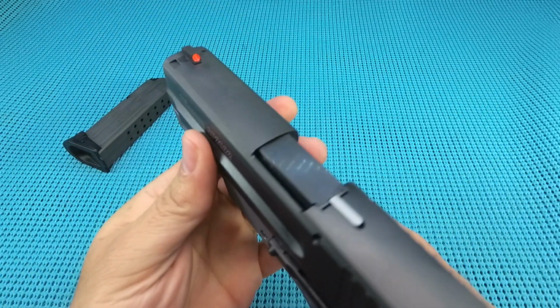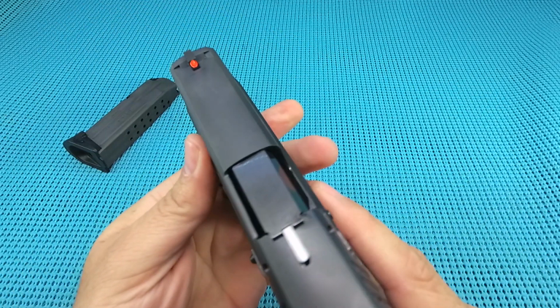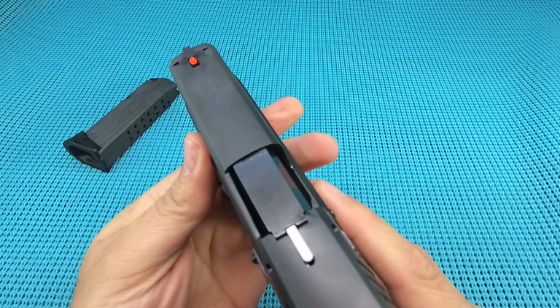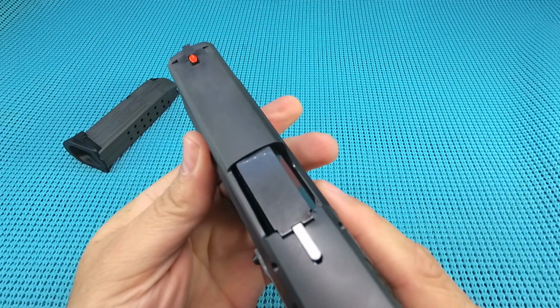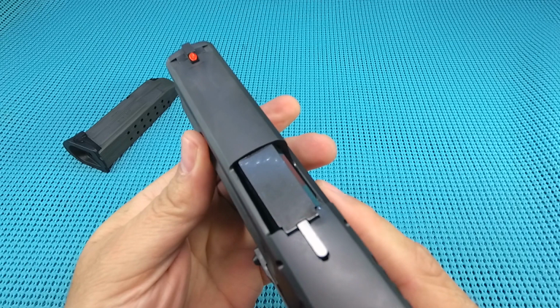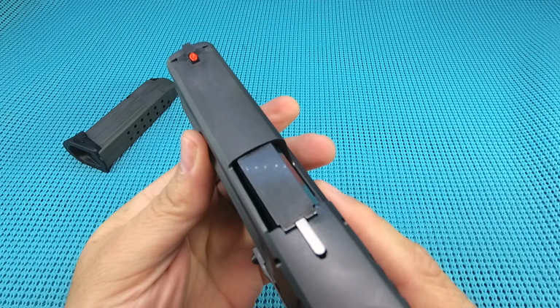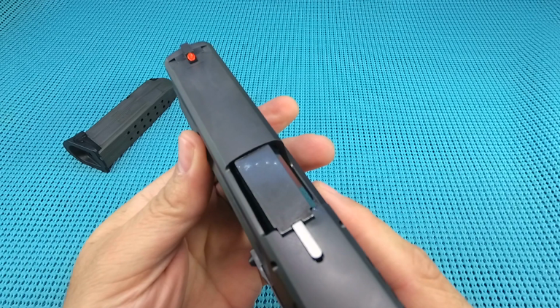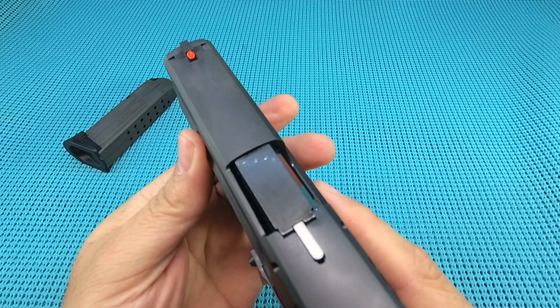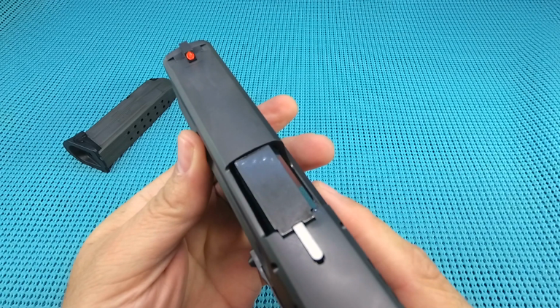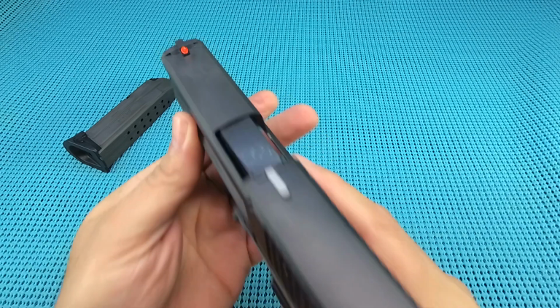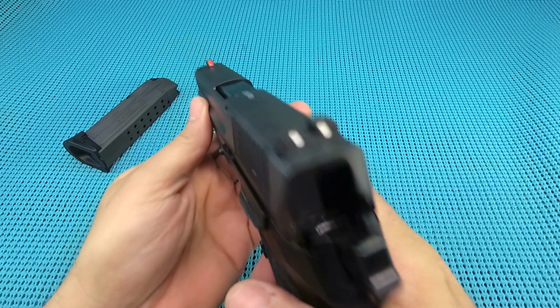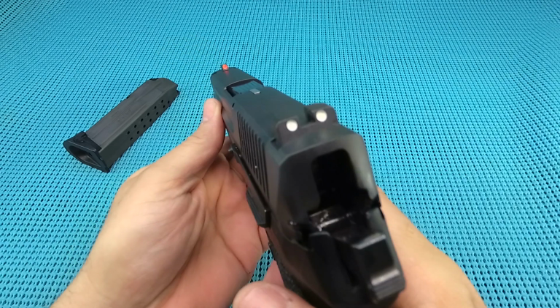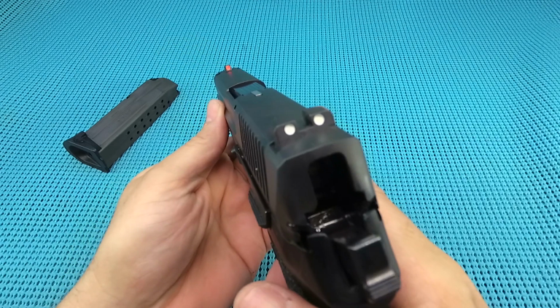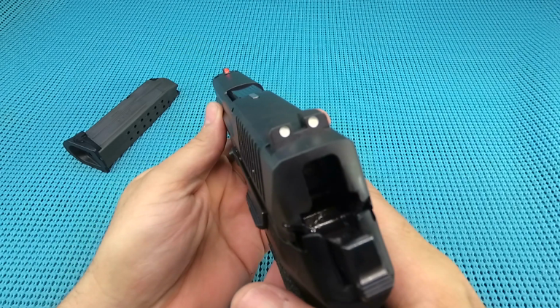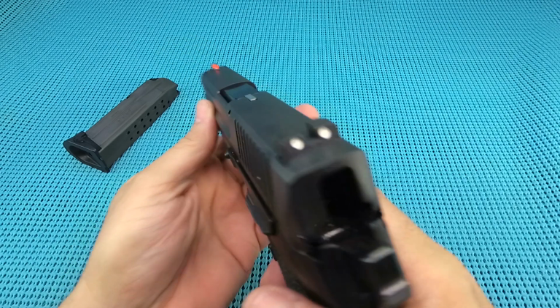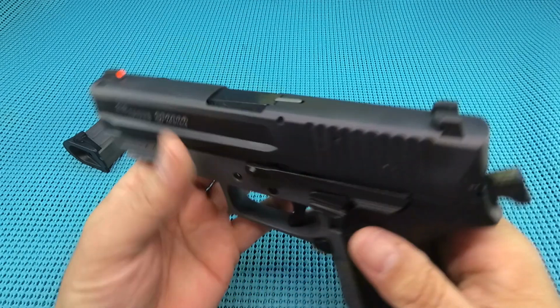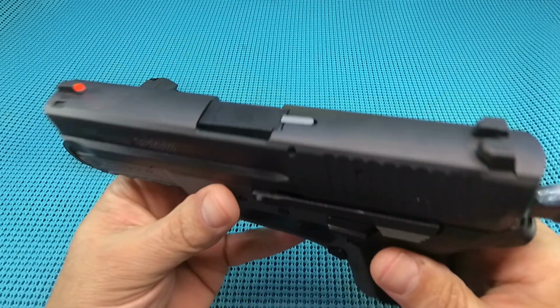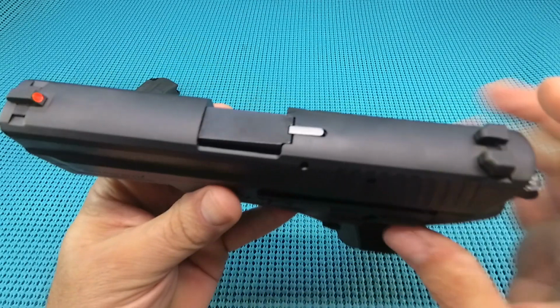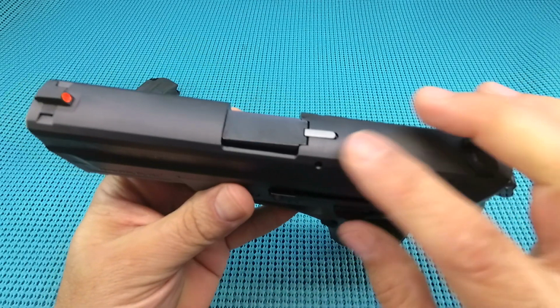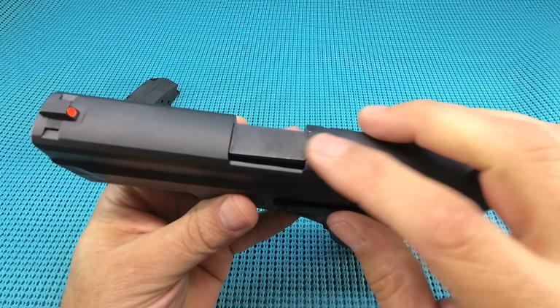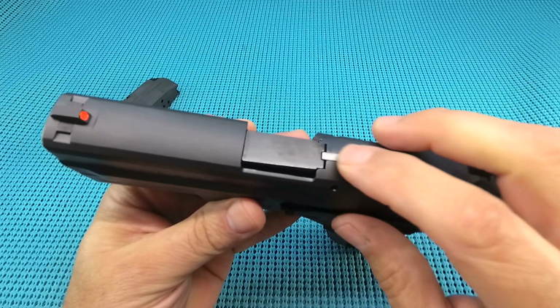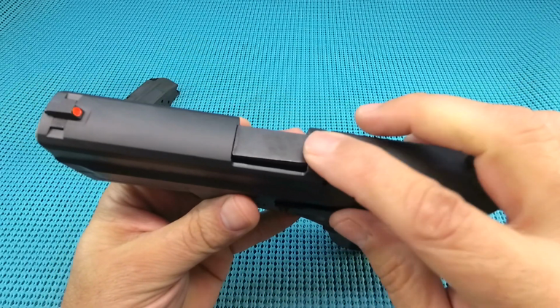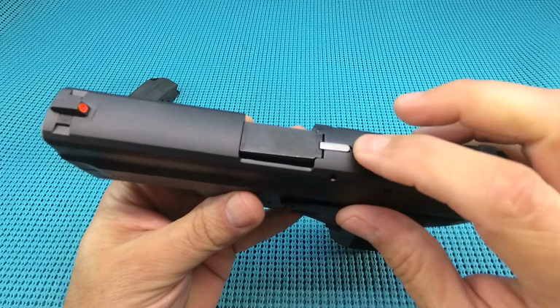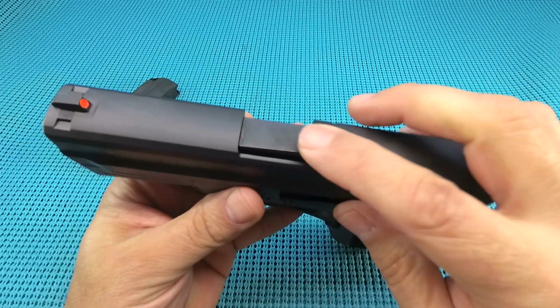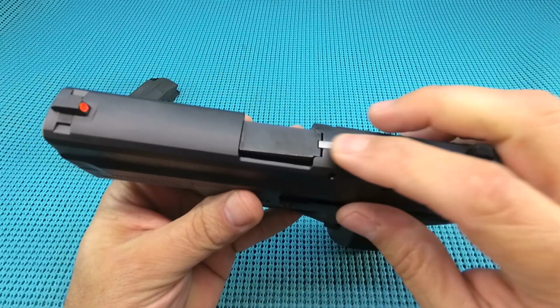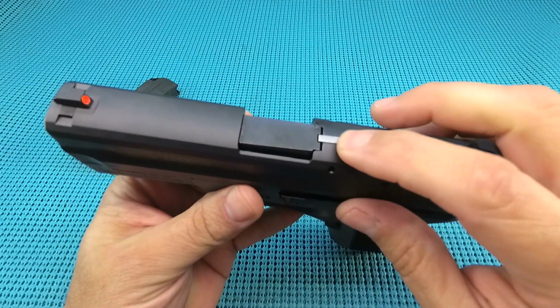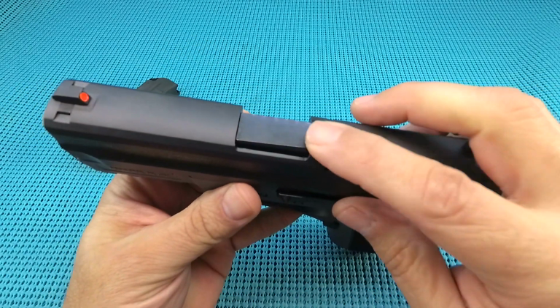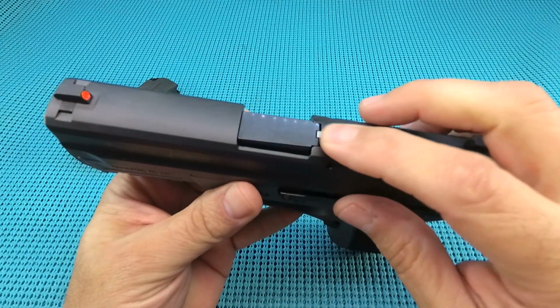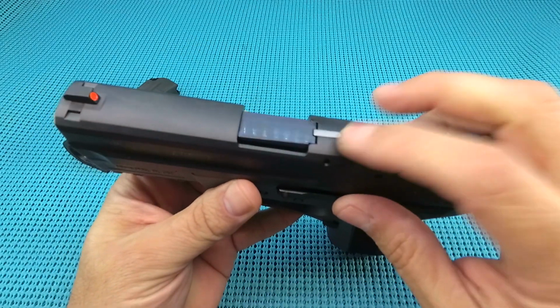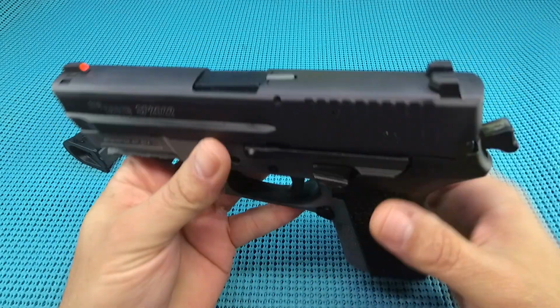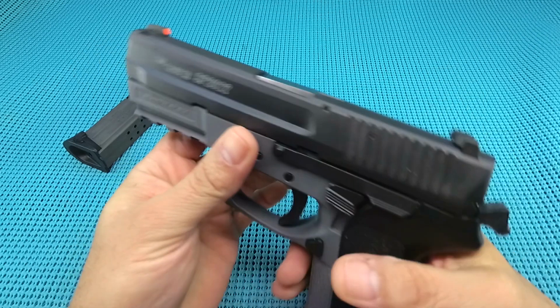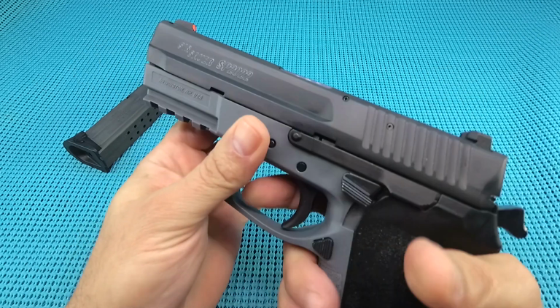Three-dot system on it — got to put a little orange on there to help that out. You do have a loaded indicator up here. Got to like that quite a bit.